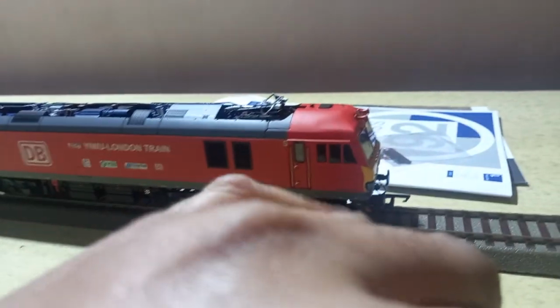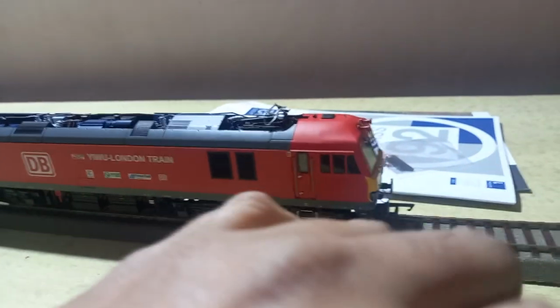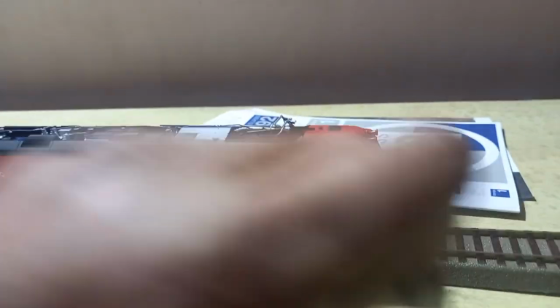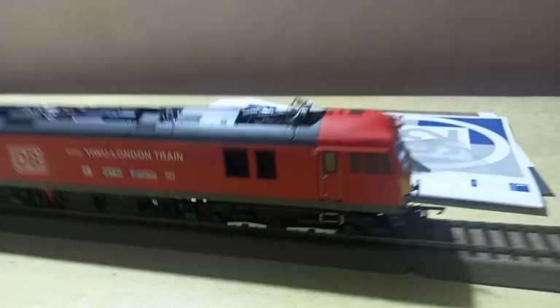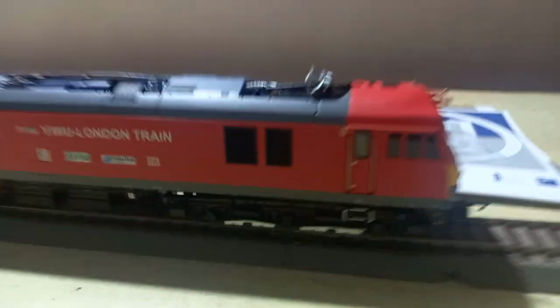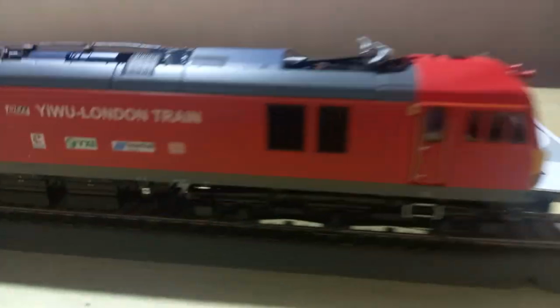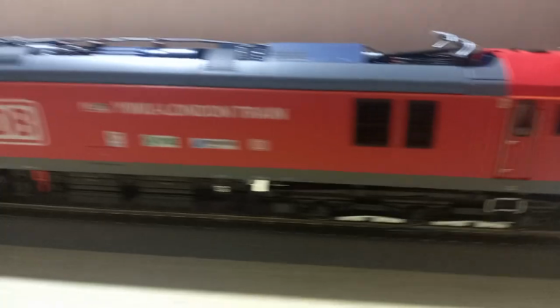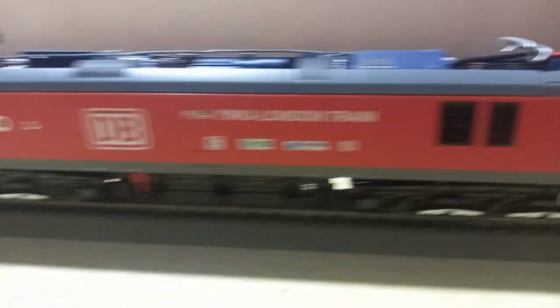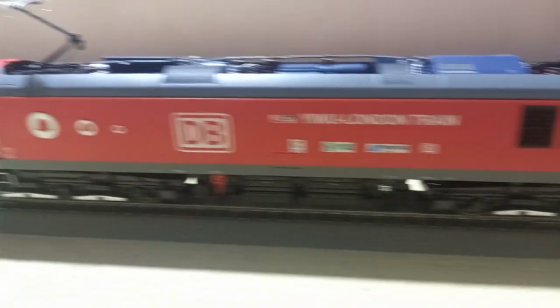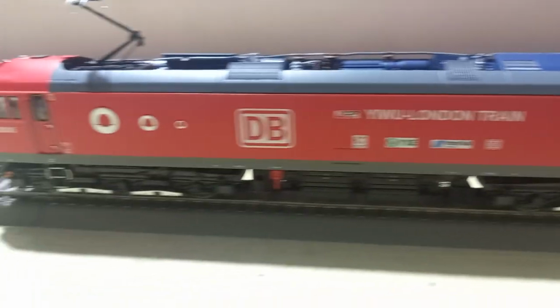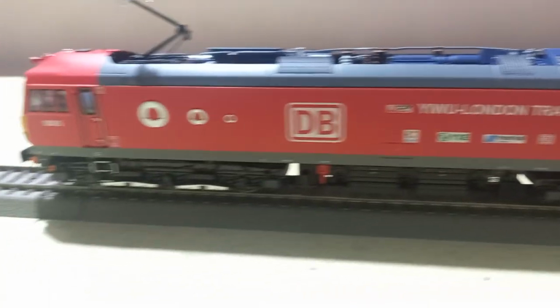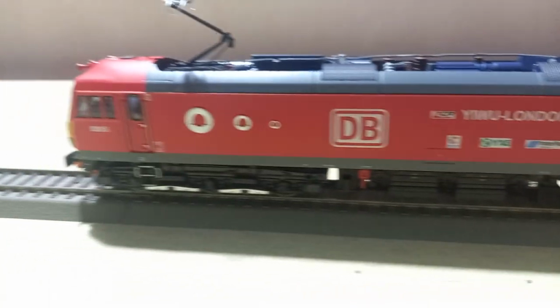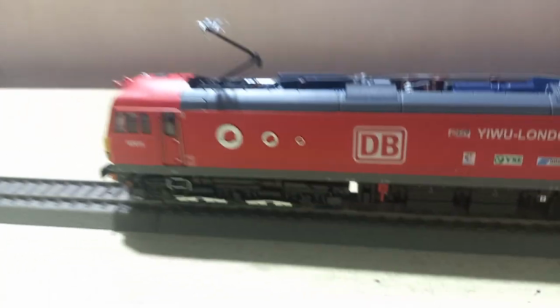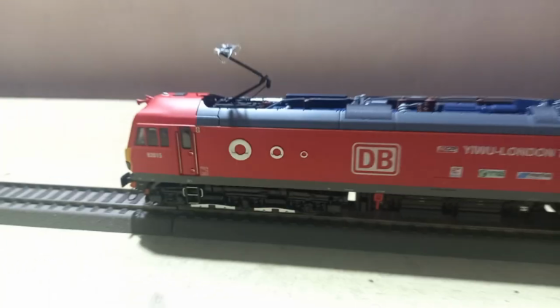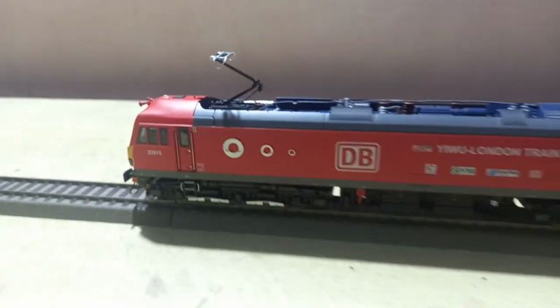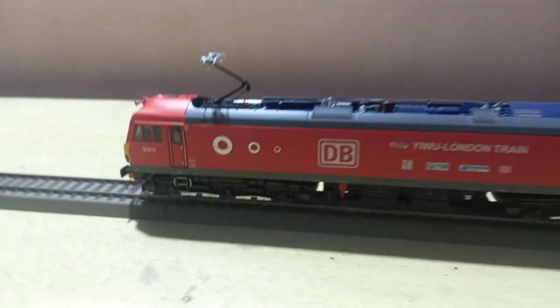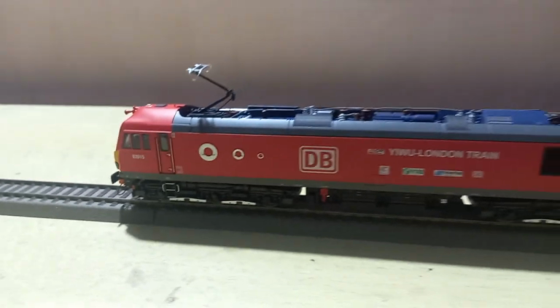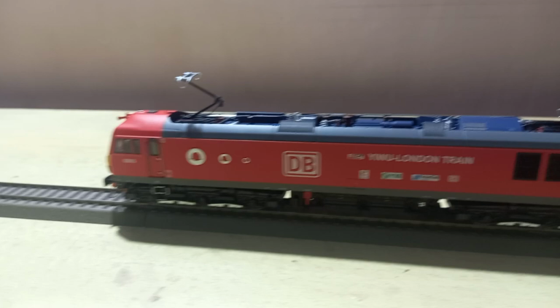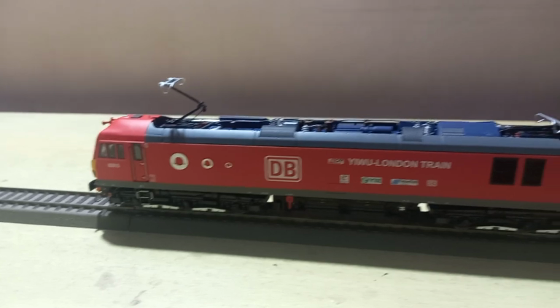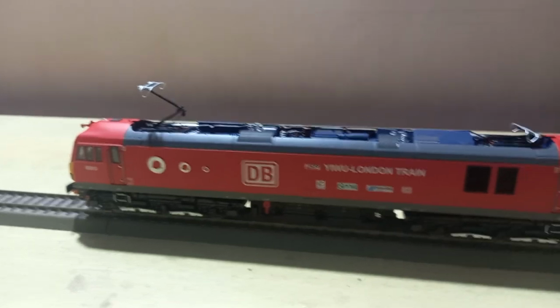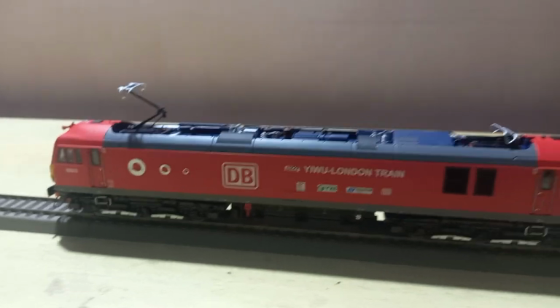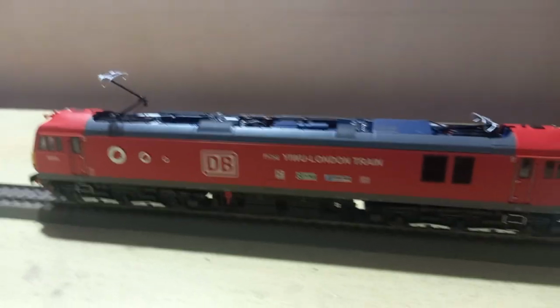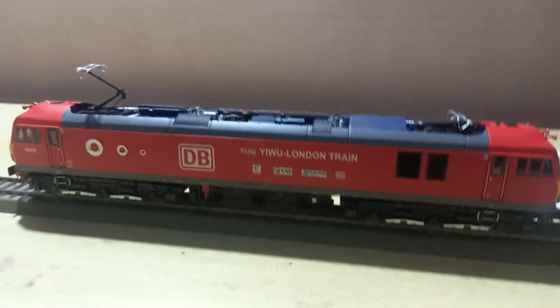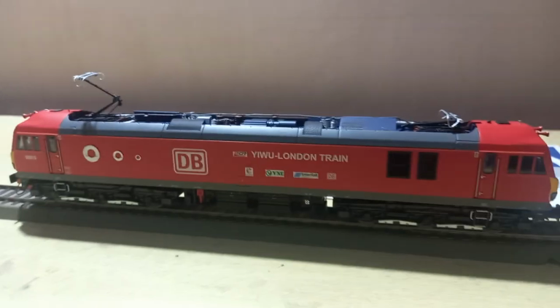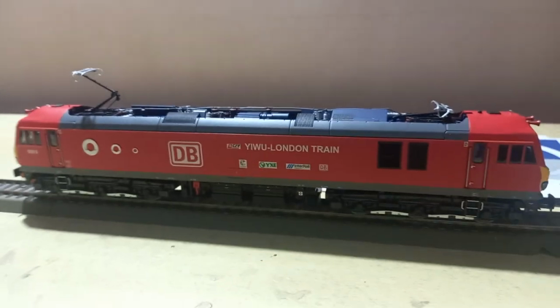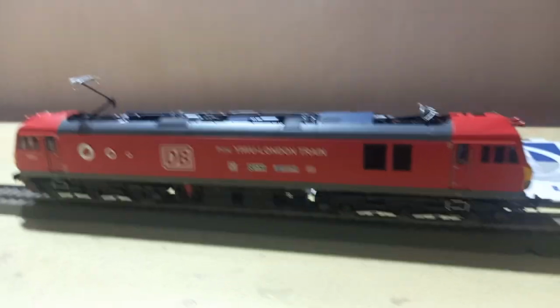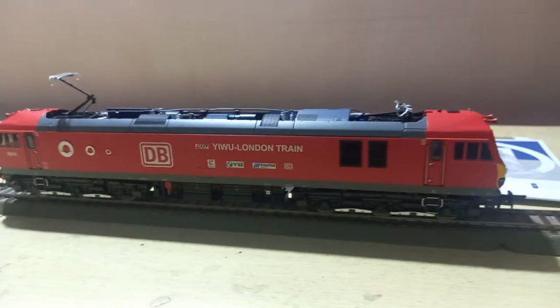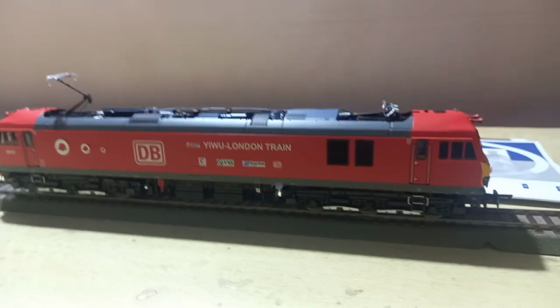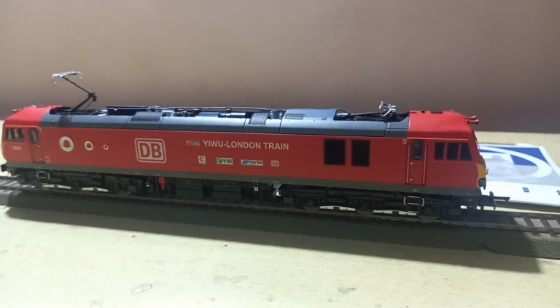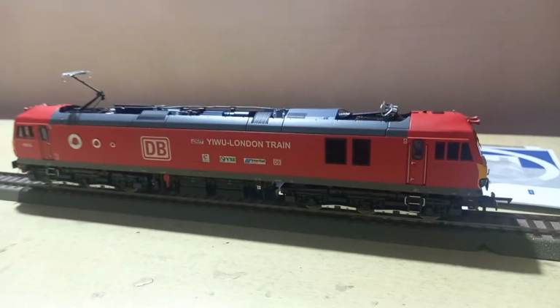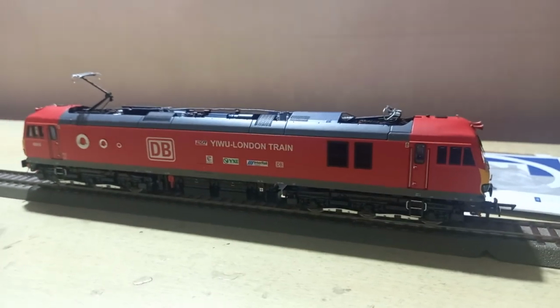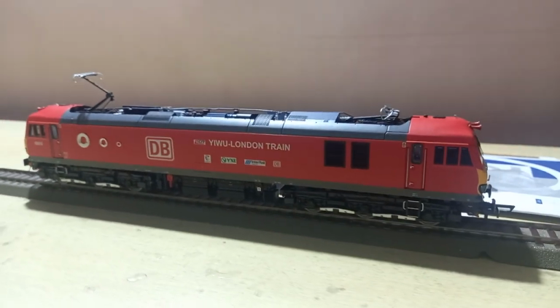A very beautiful locomotive from Accurascale. Thank you very much for watching. Good night!